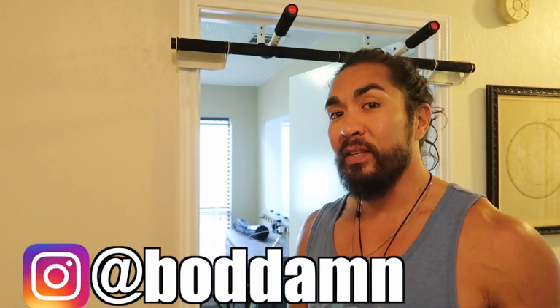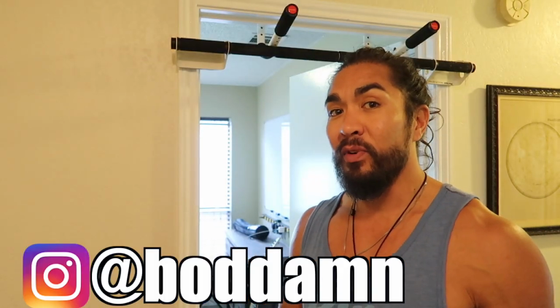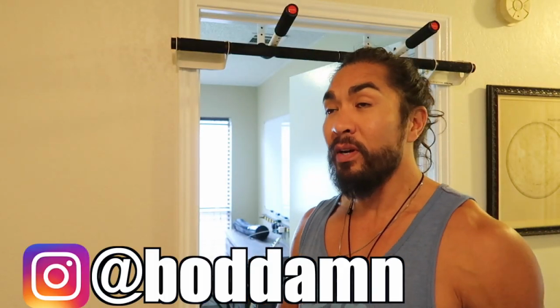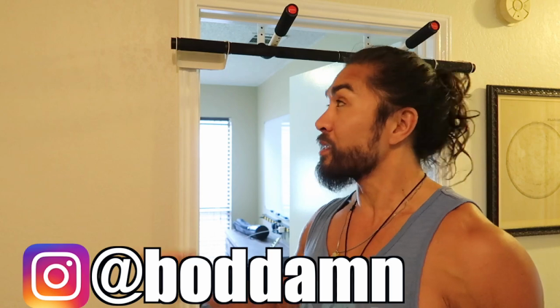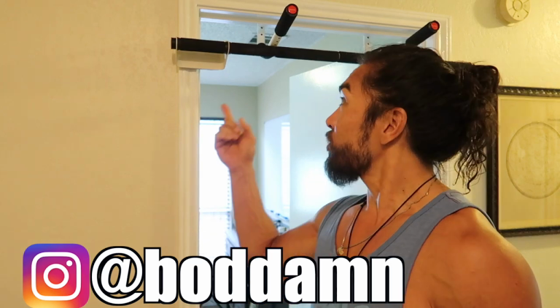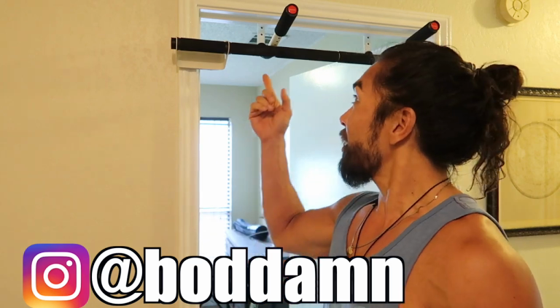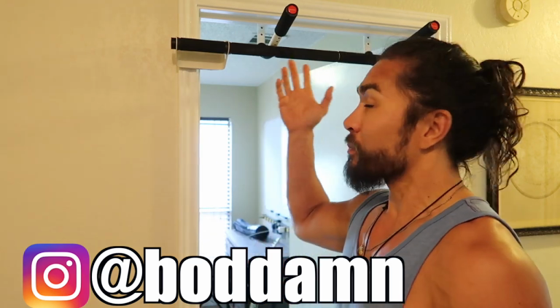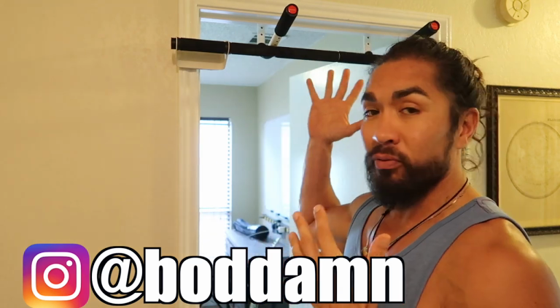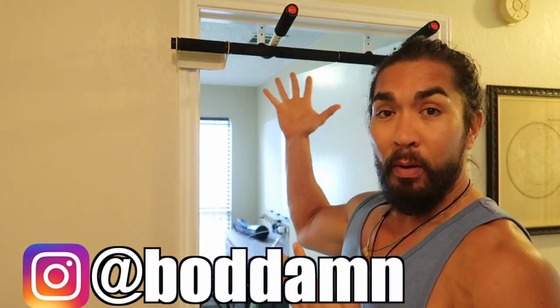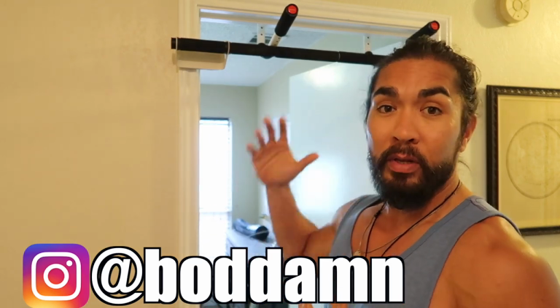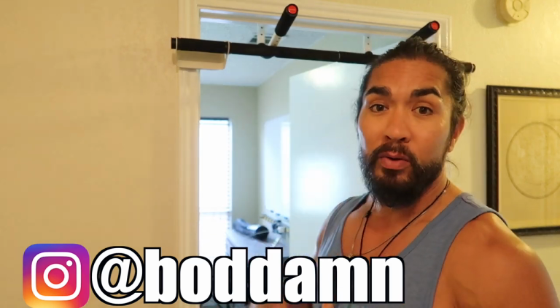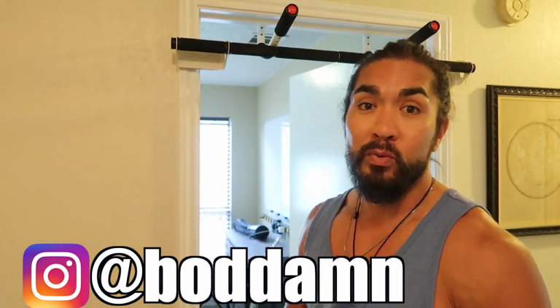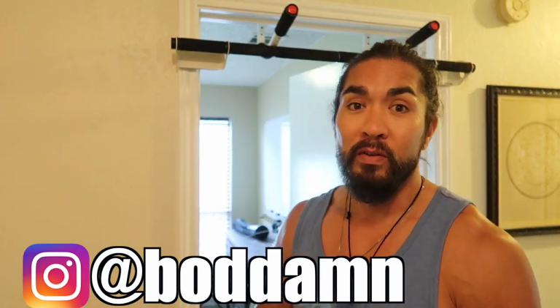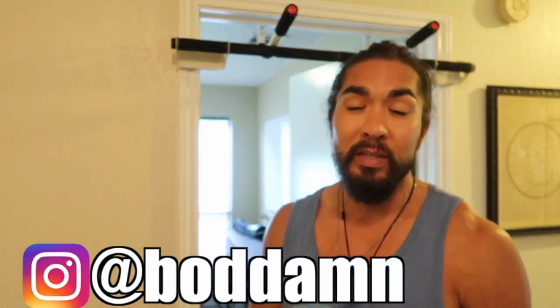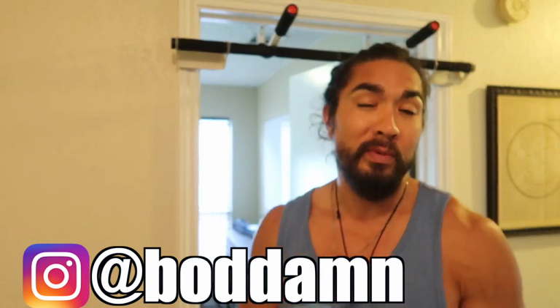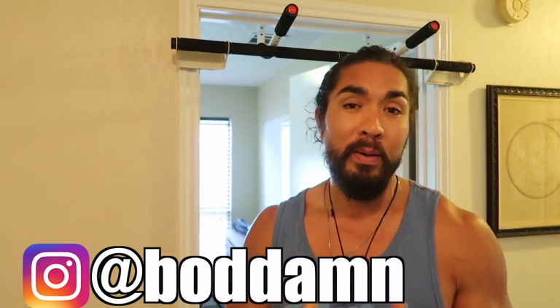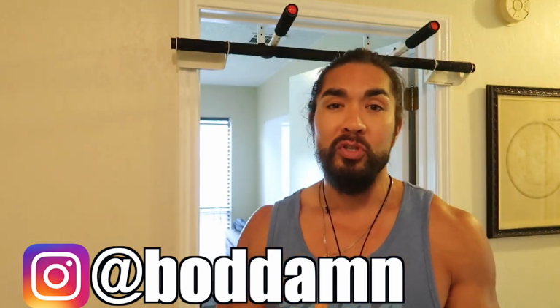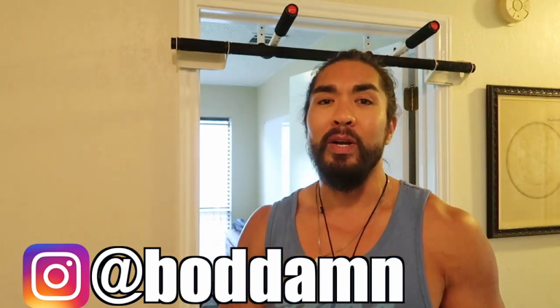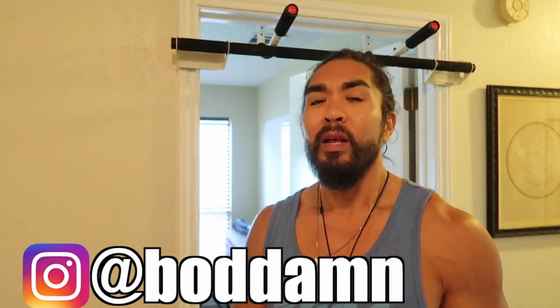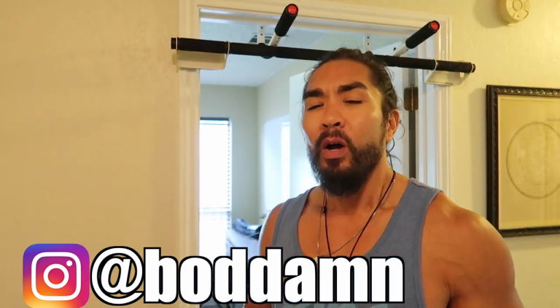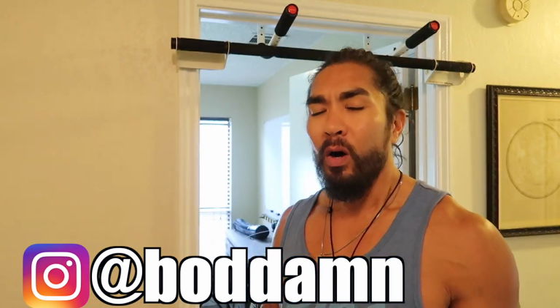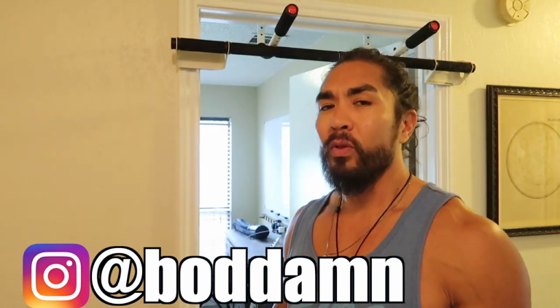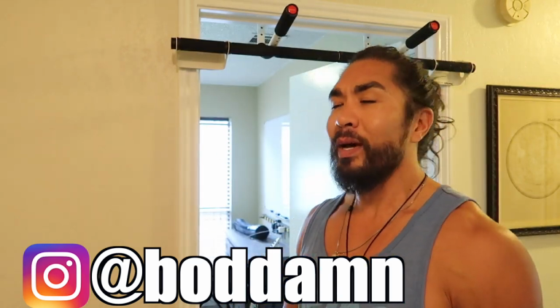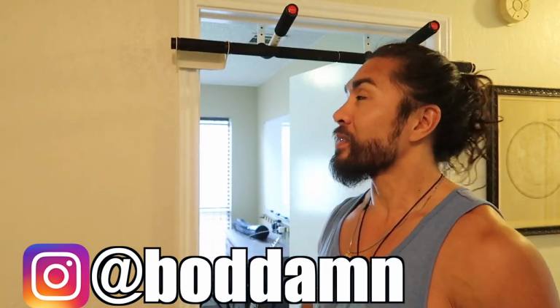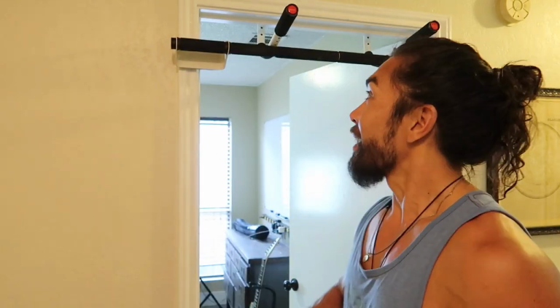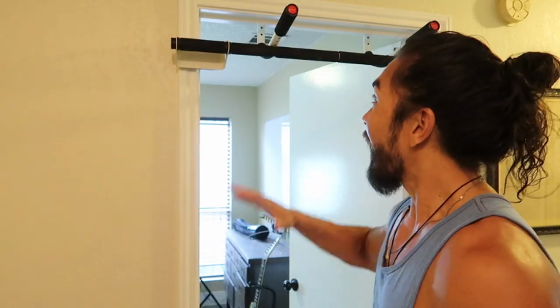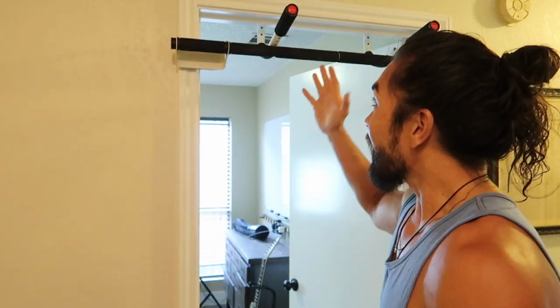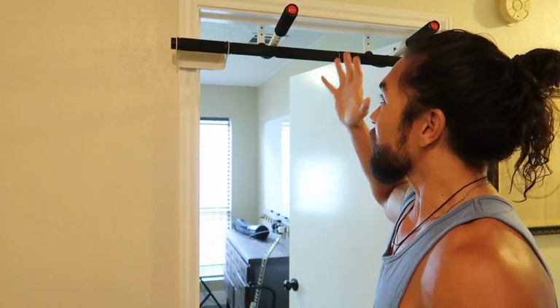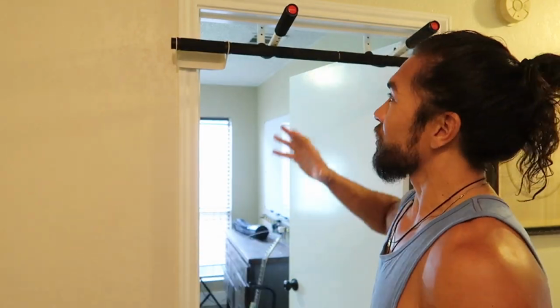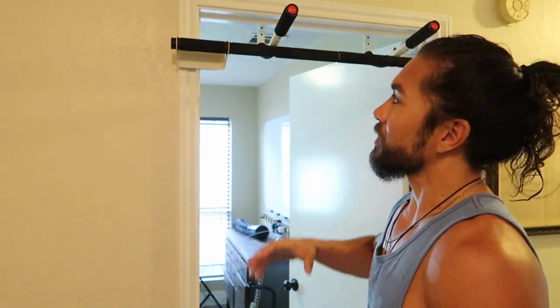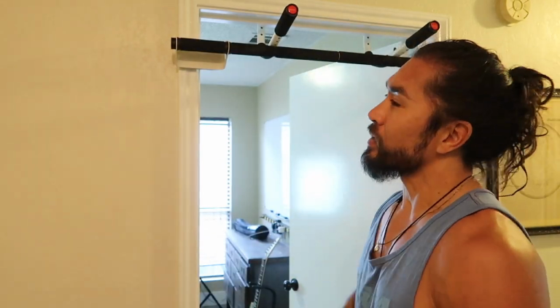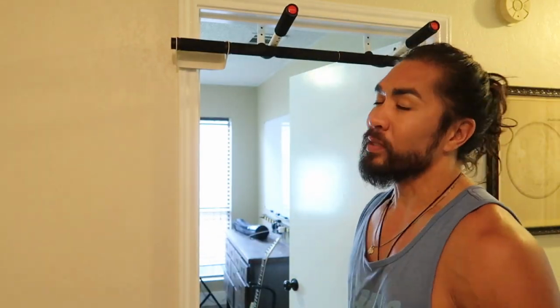In this video I'm going to teach you how to properly use one of these. I'm going to demonstrate all the ways that I use one of these things.